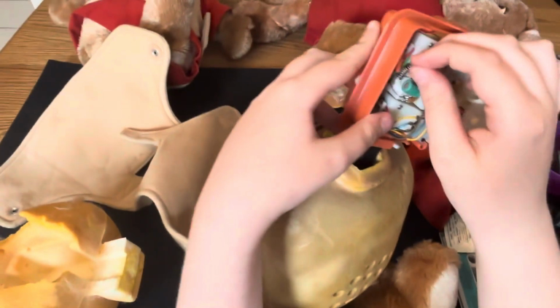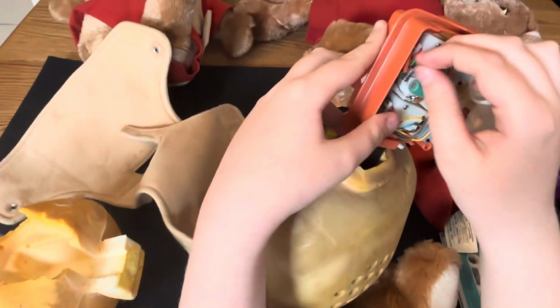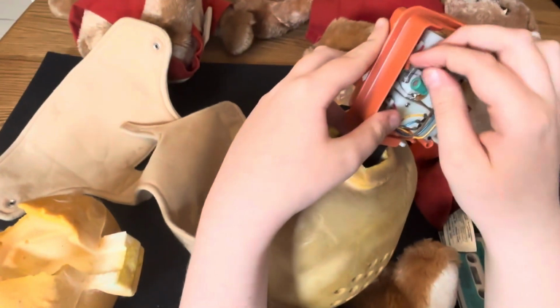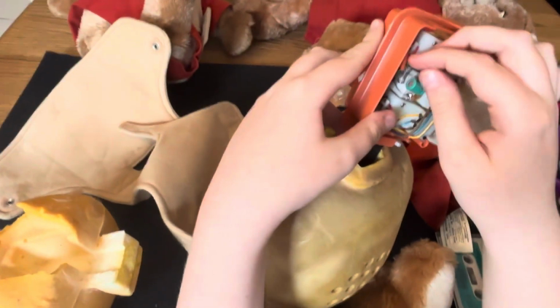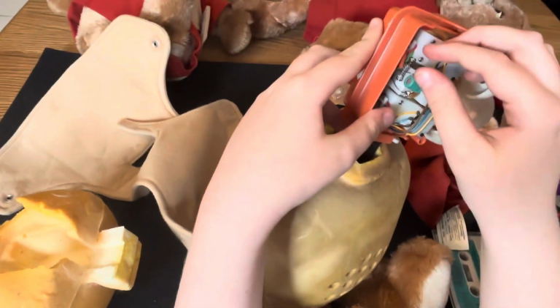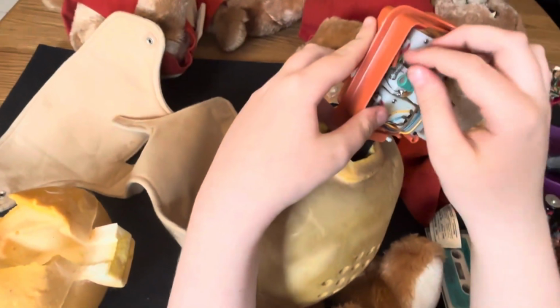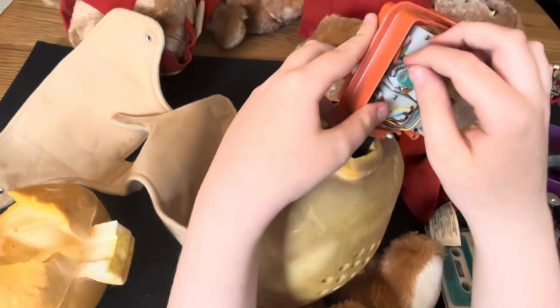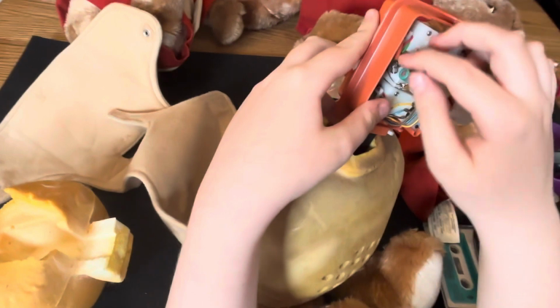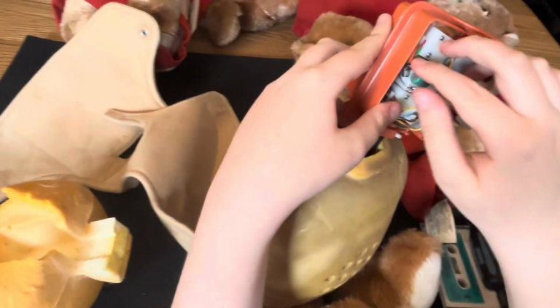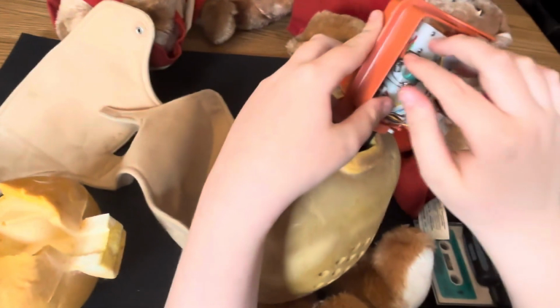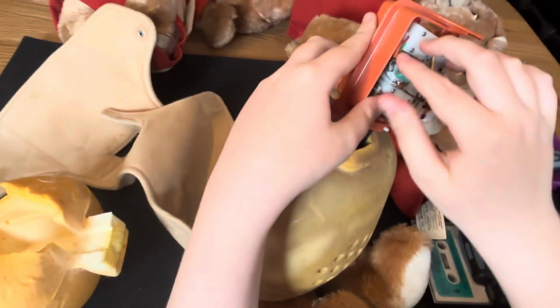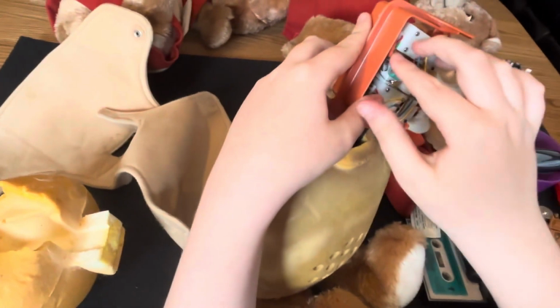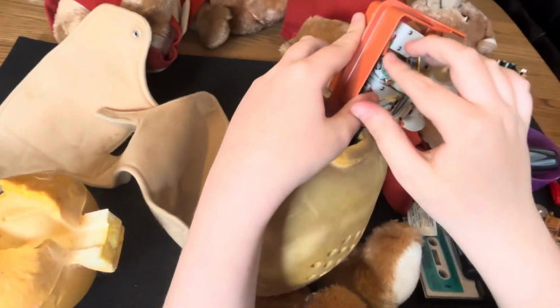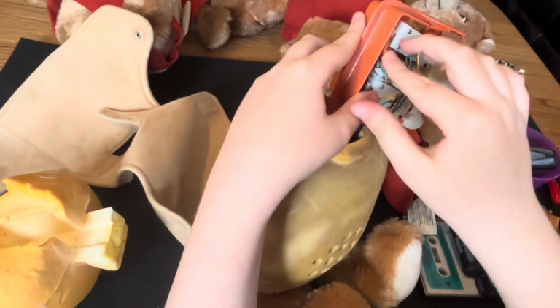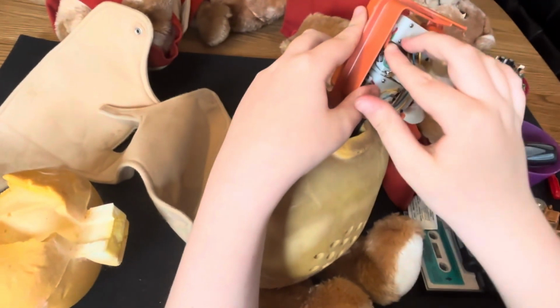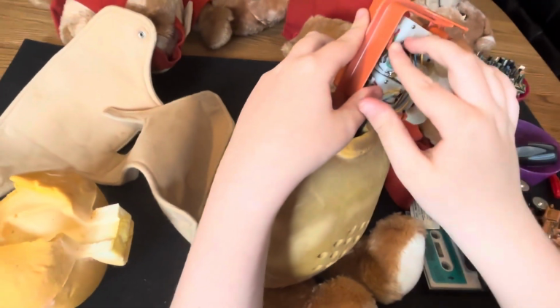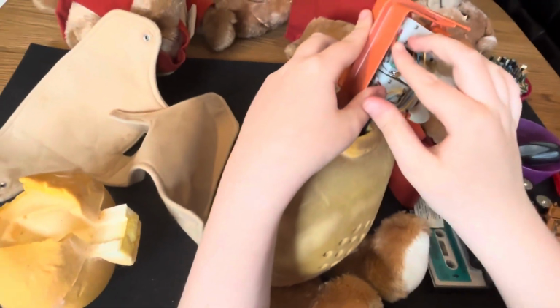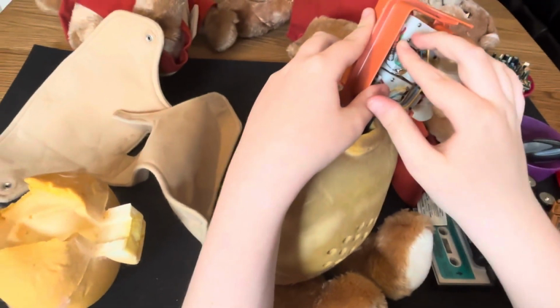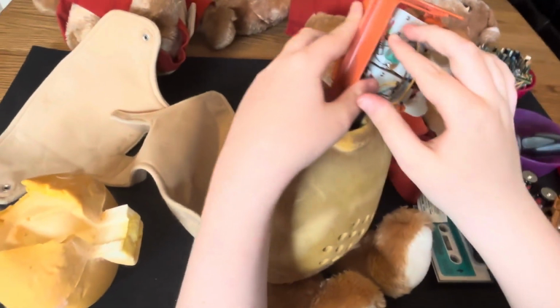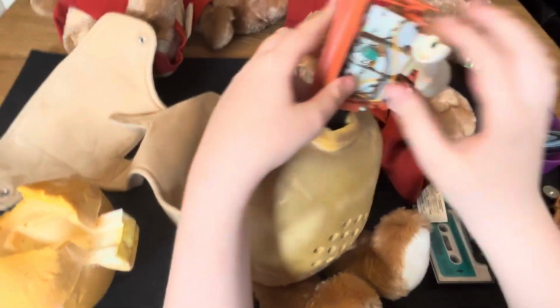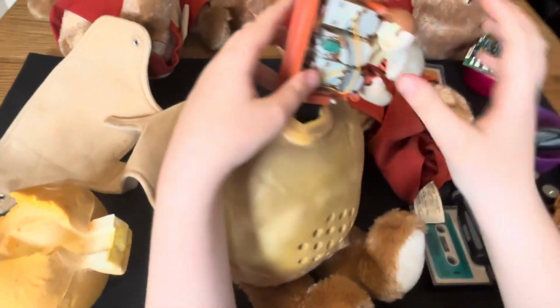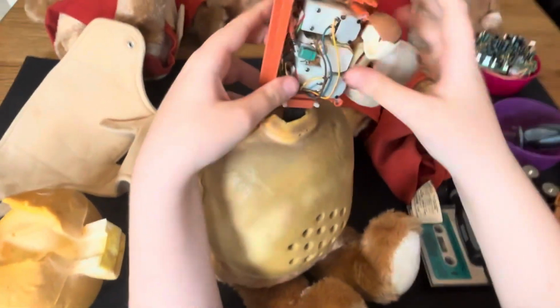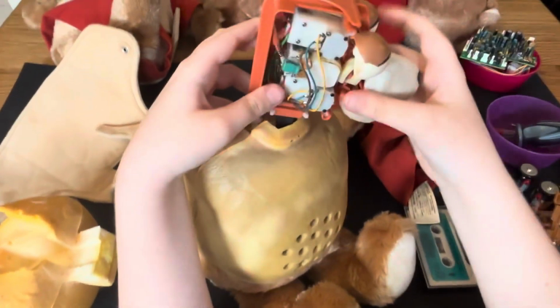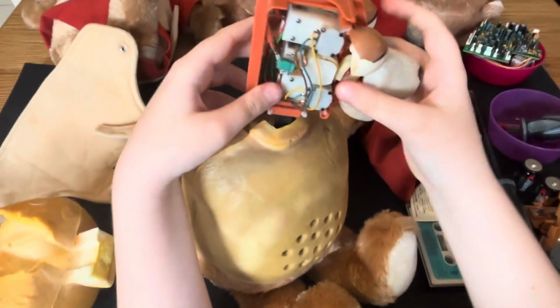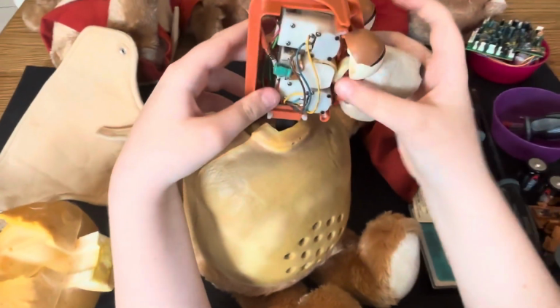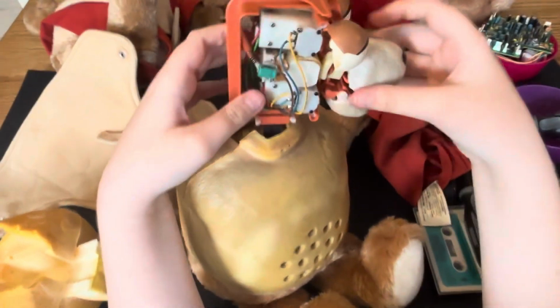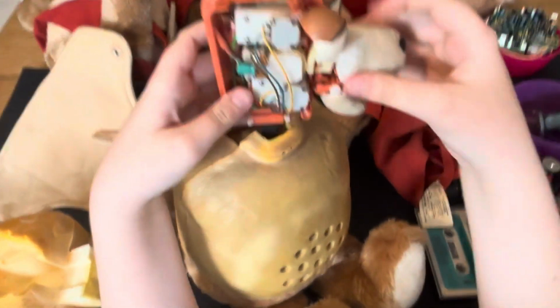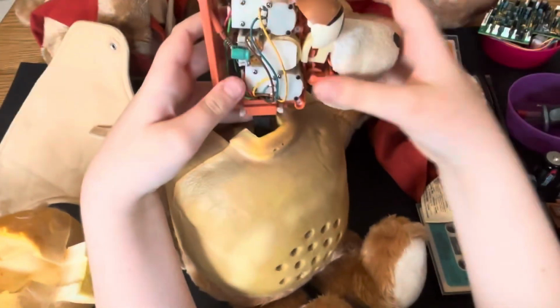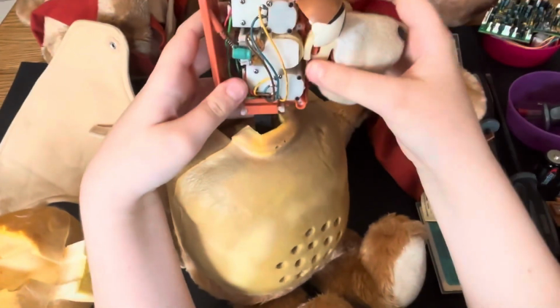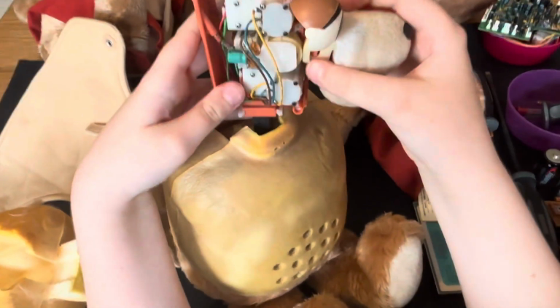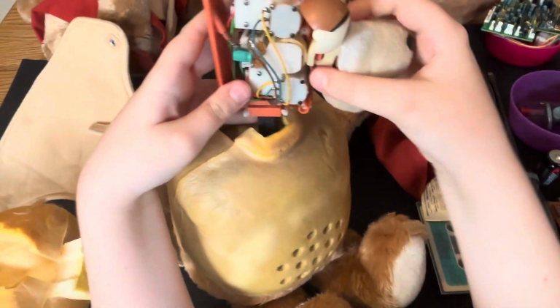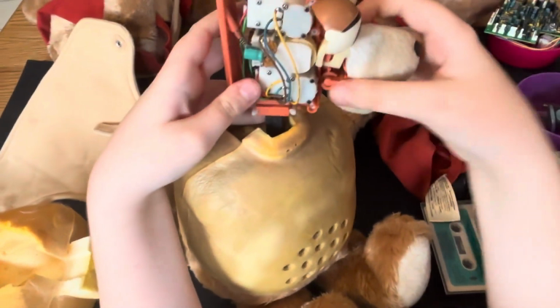— until now. I can't believe this is the teddy that I once did a successful repair on, and now it's come to this.